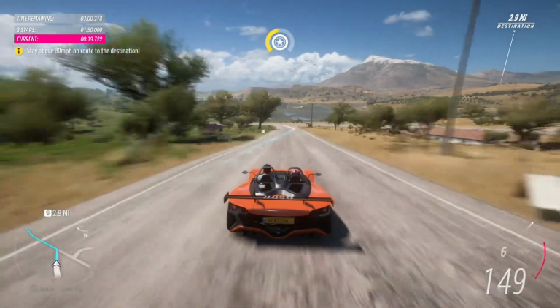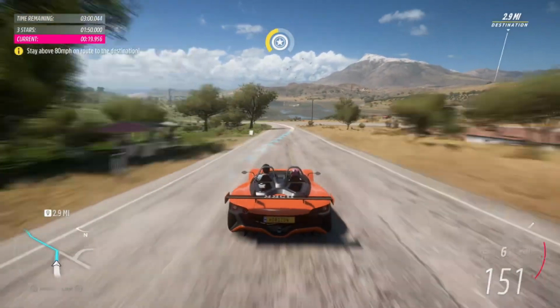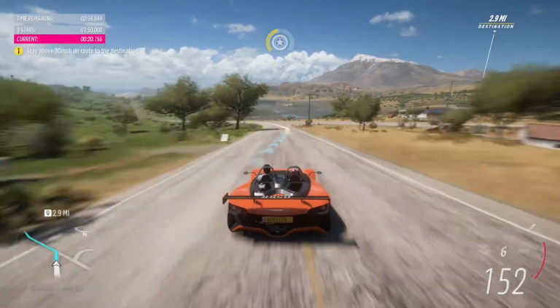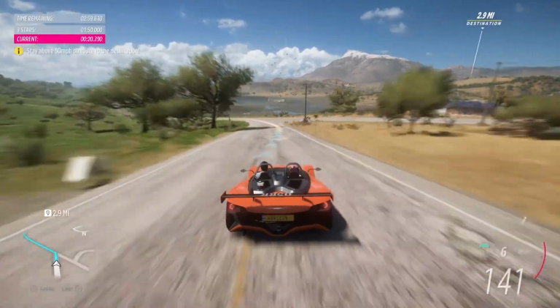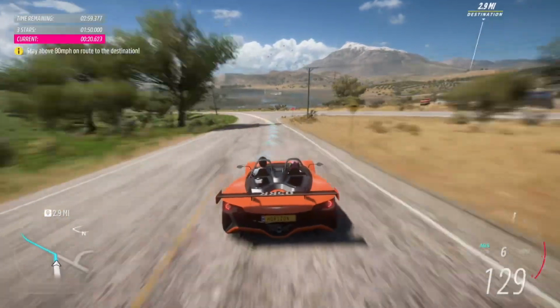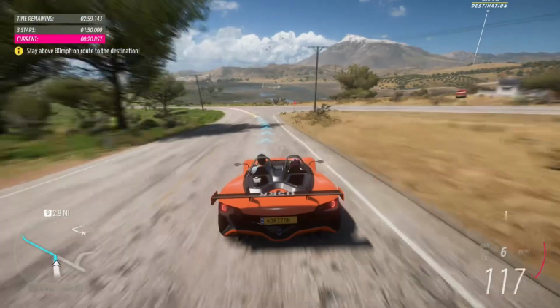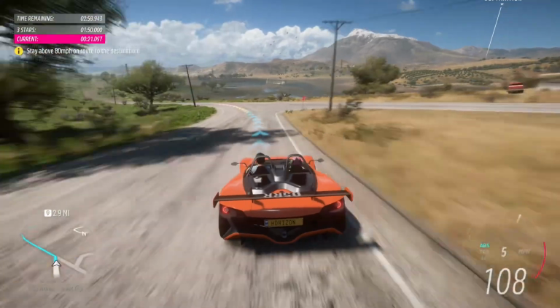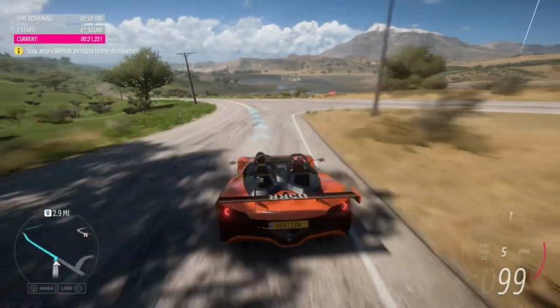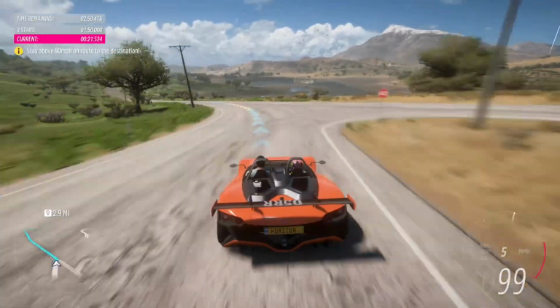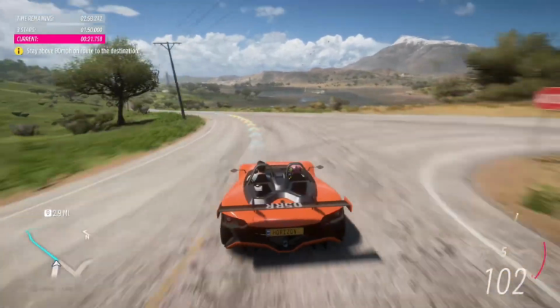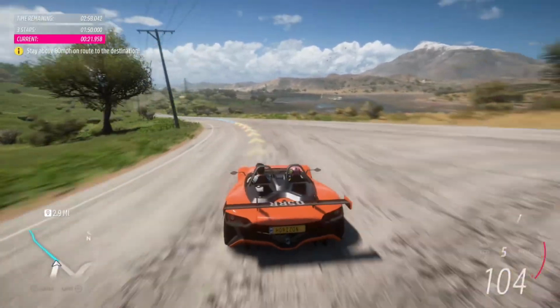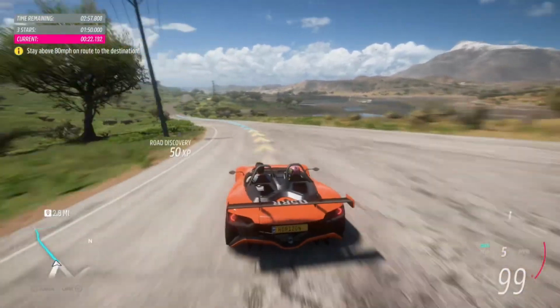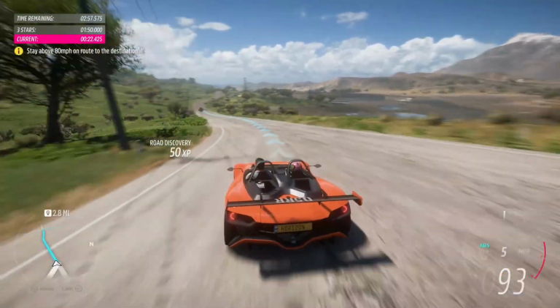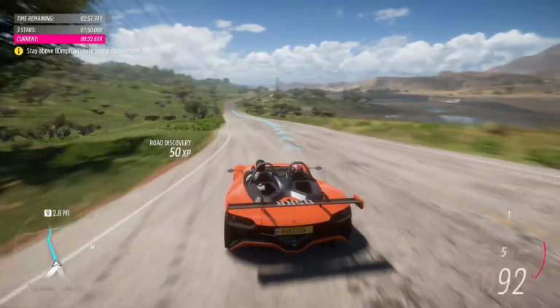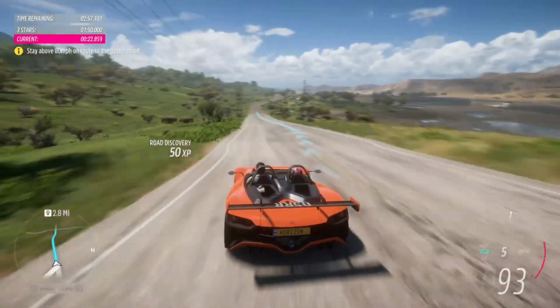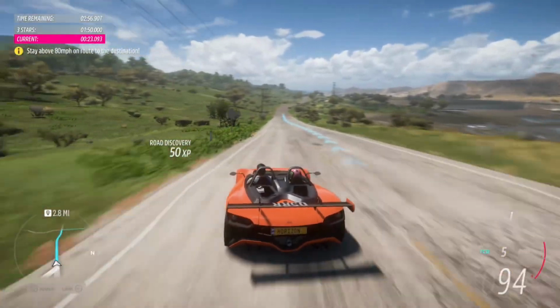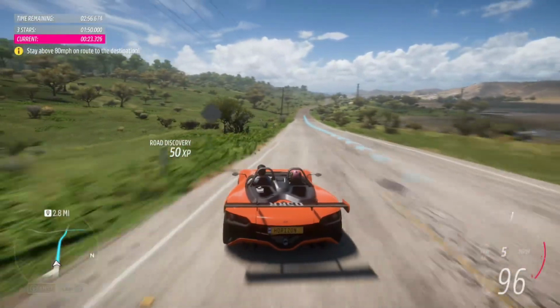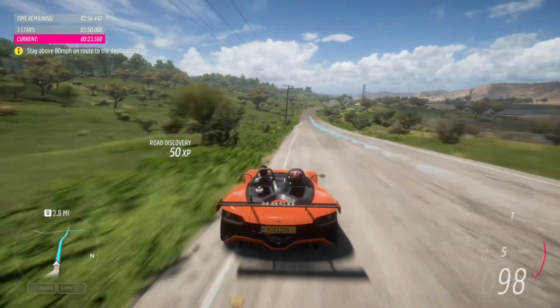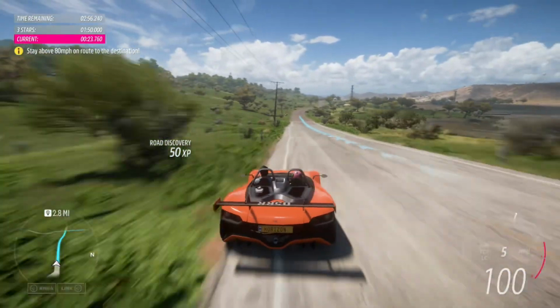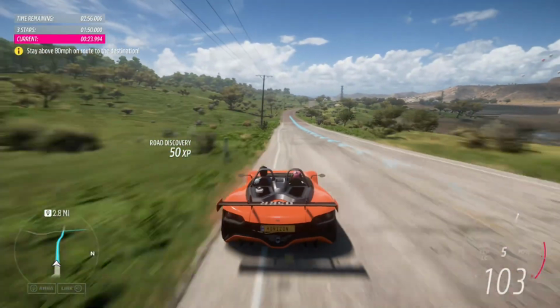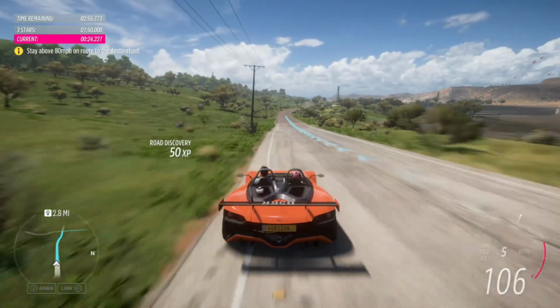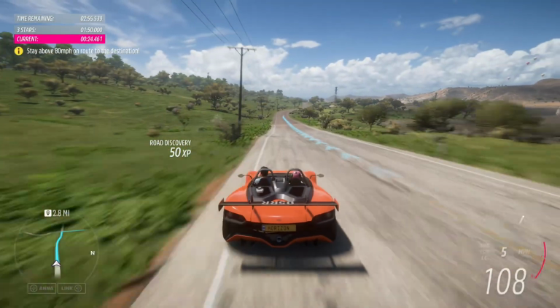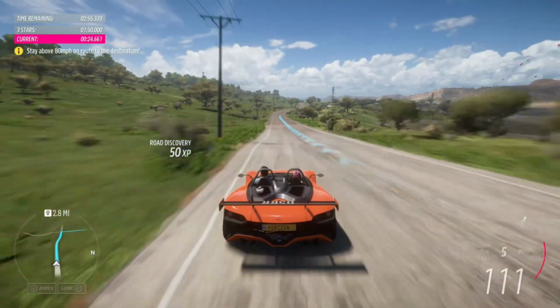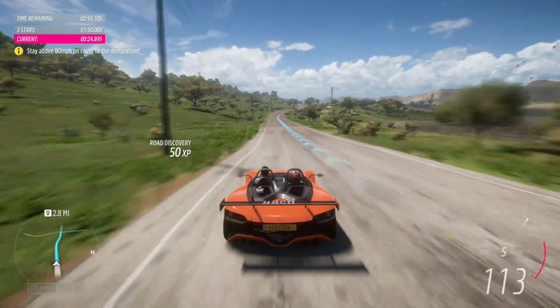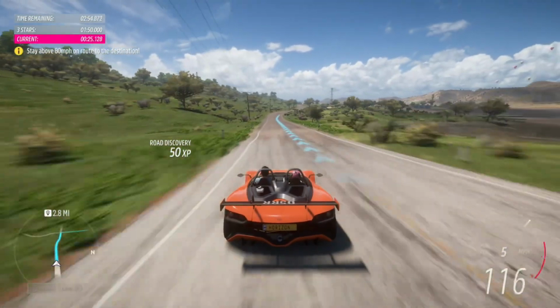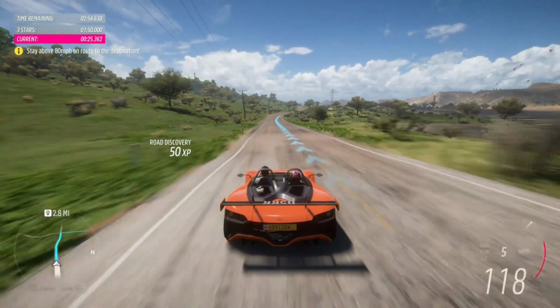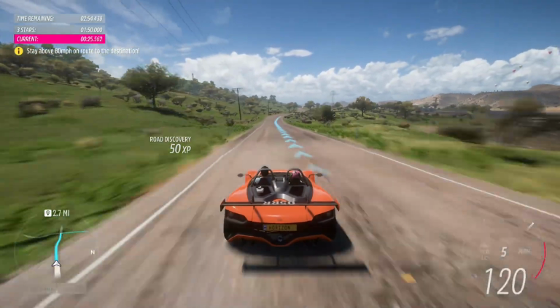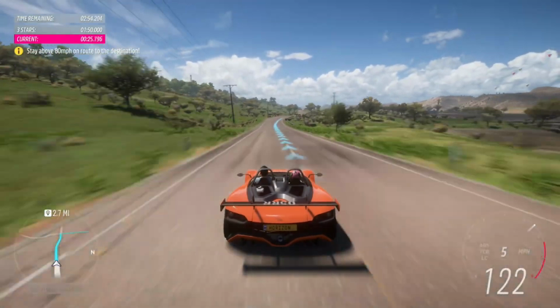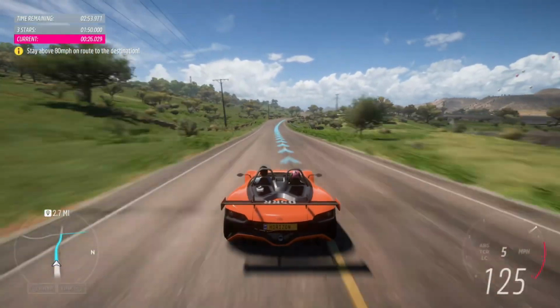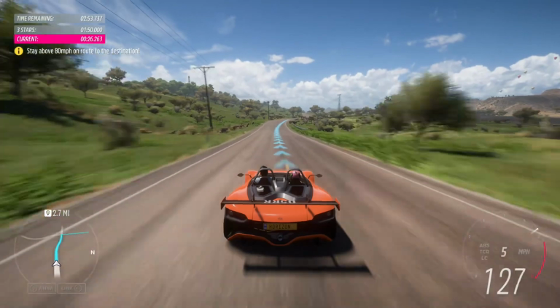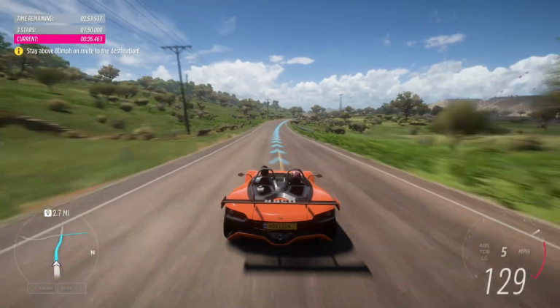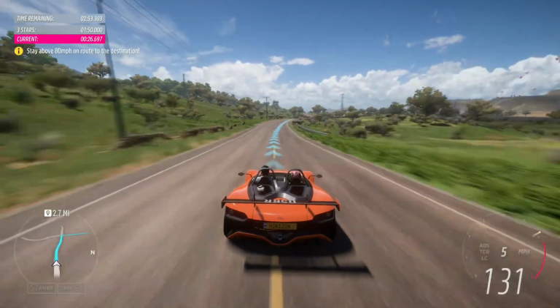Yeah! Great speed! But let's see how you handle some corners. In 400 yards, turn right.